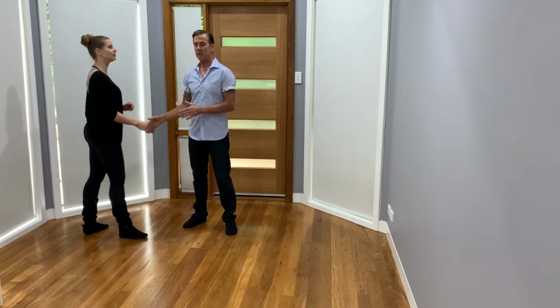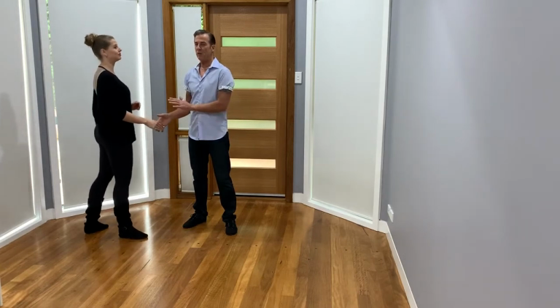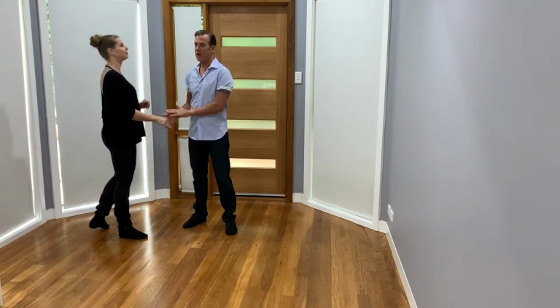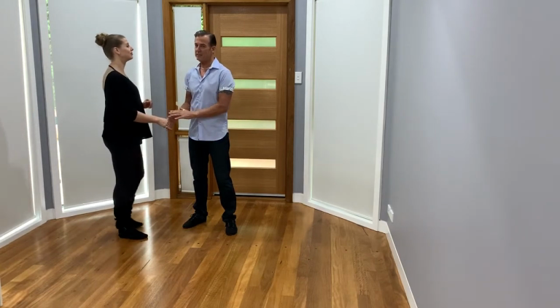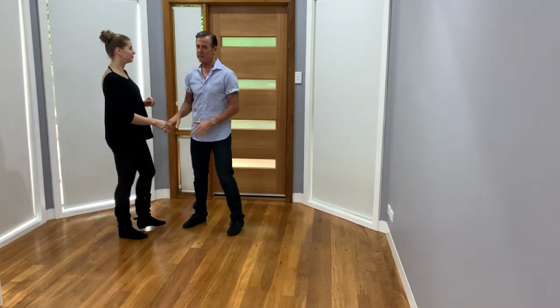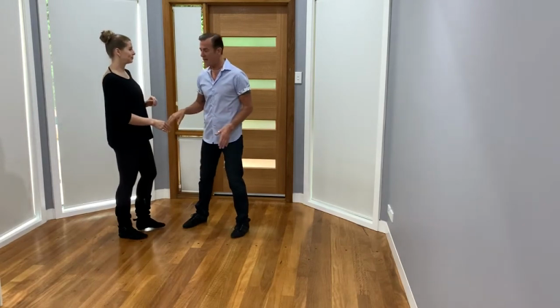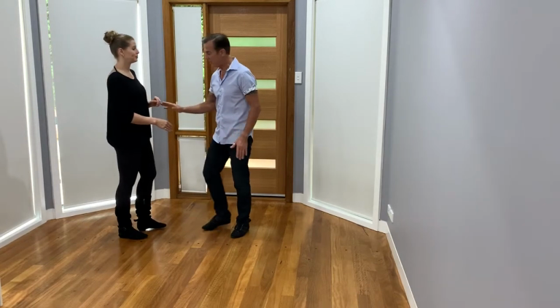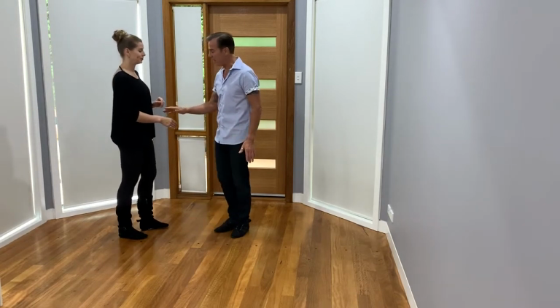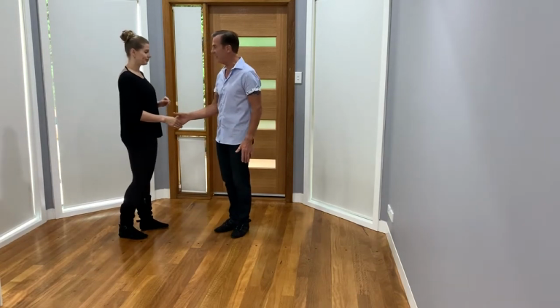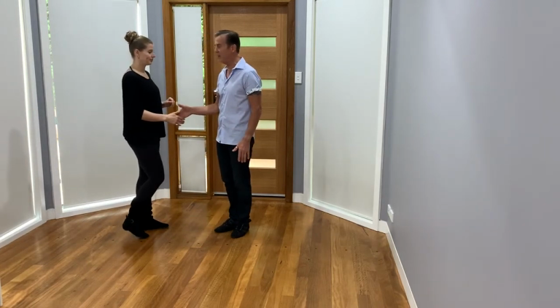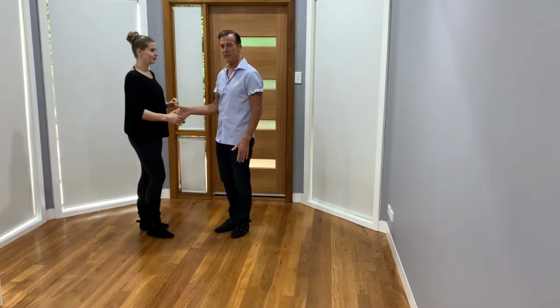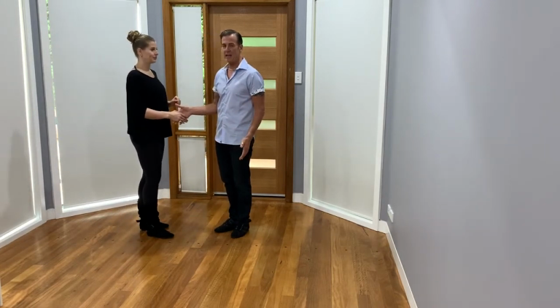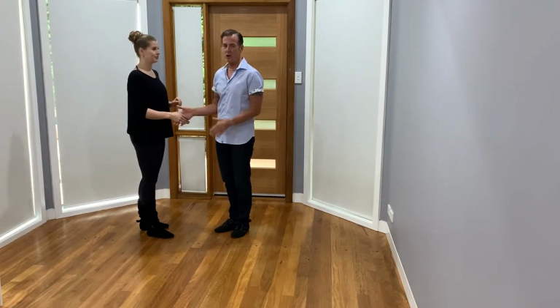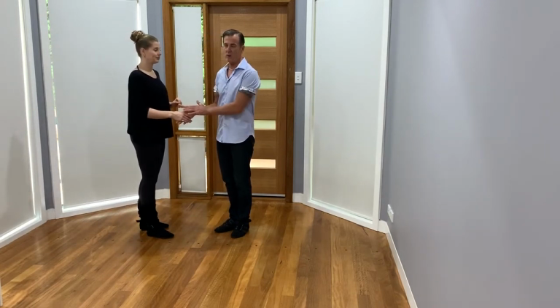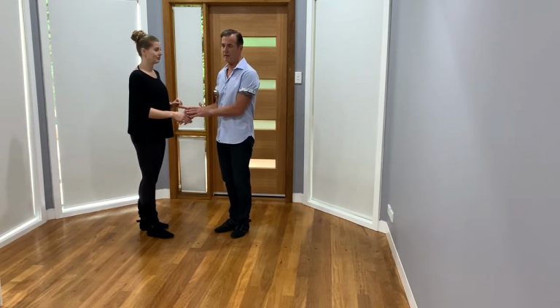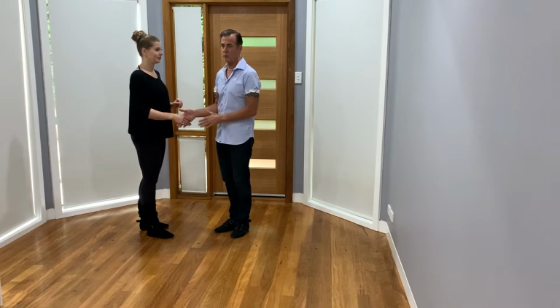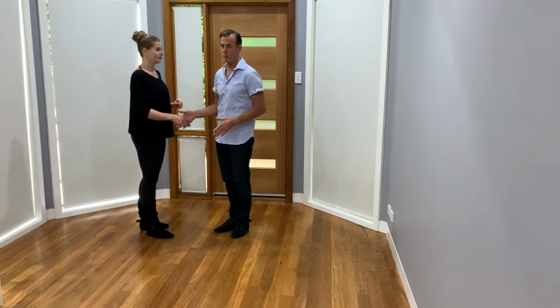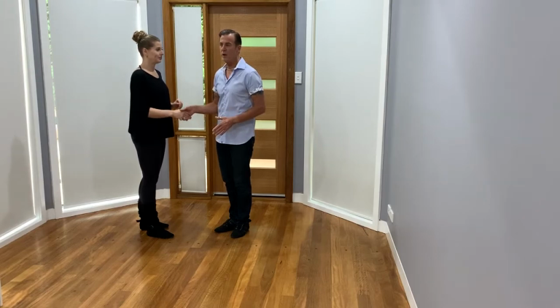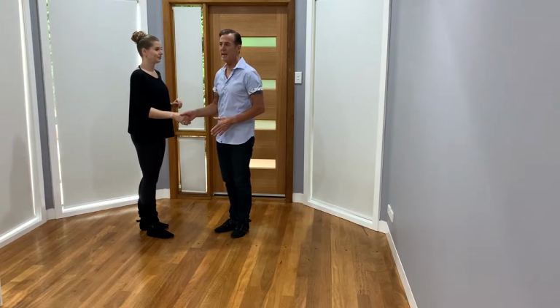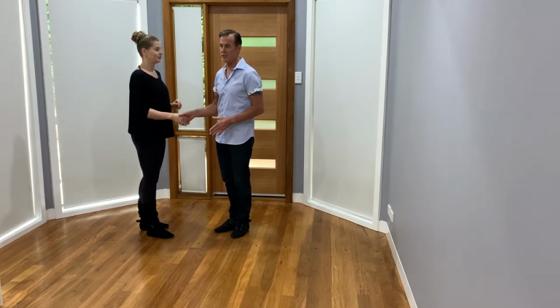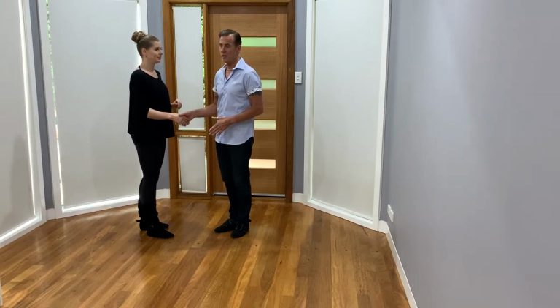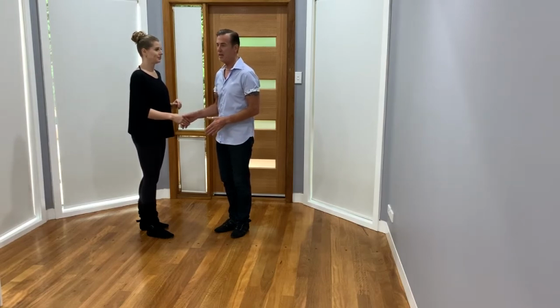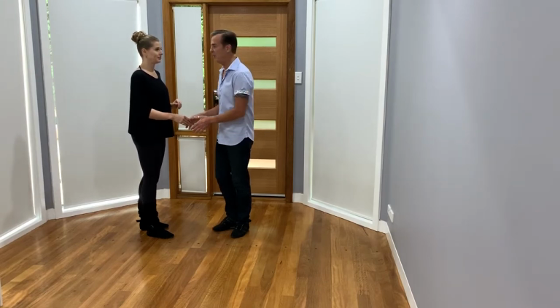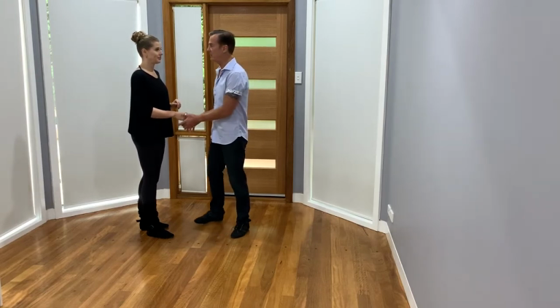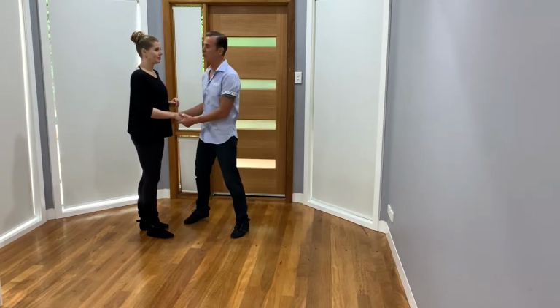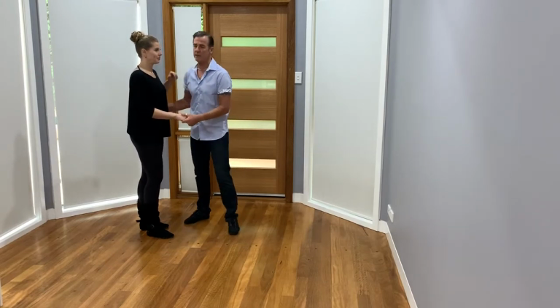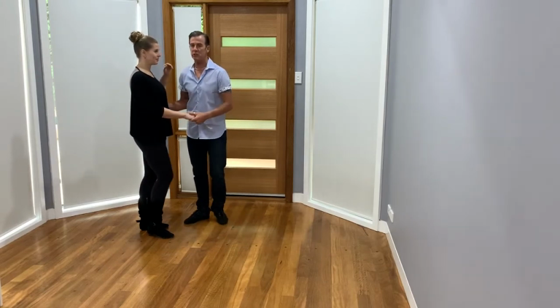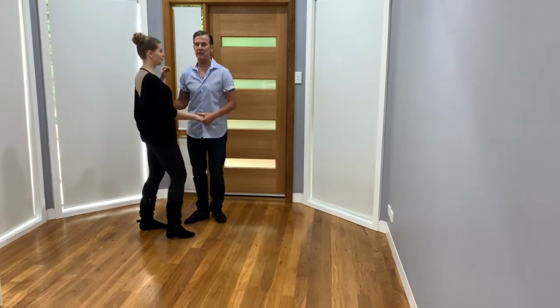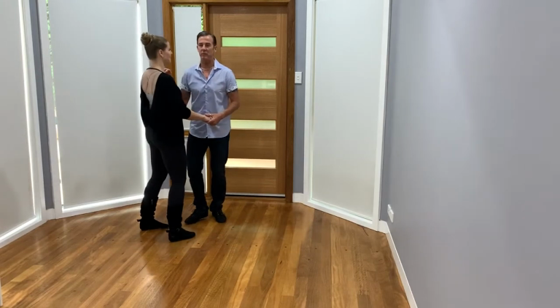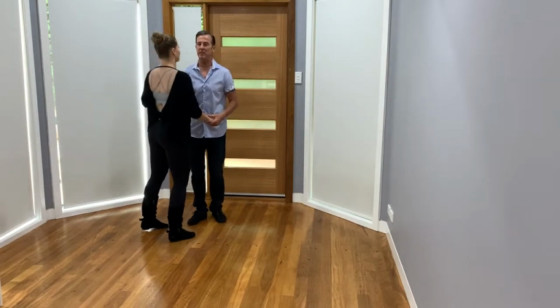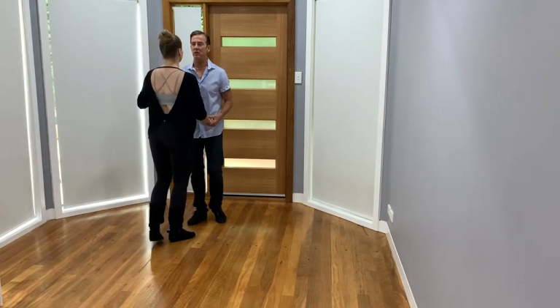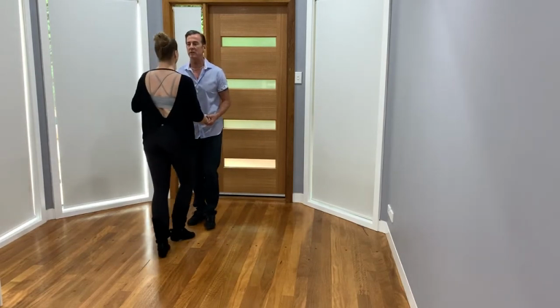And I relax that connection out of there and let that hand hold come back to a normal handshake hand hold. So we'll demonstrate that from this side.